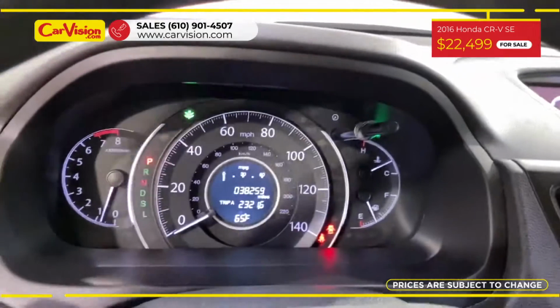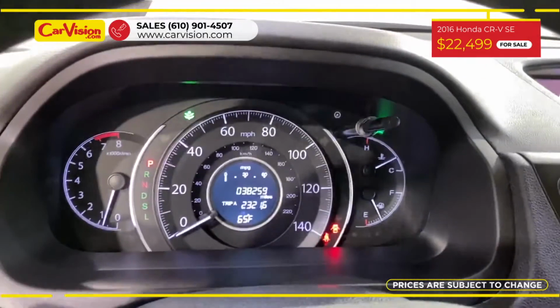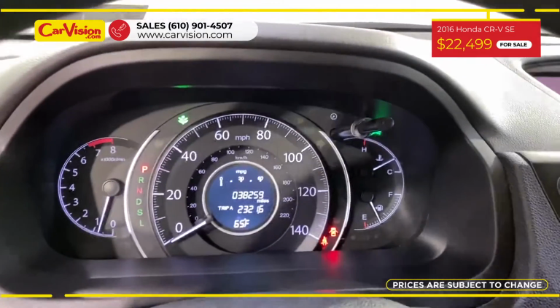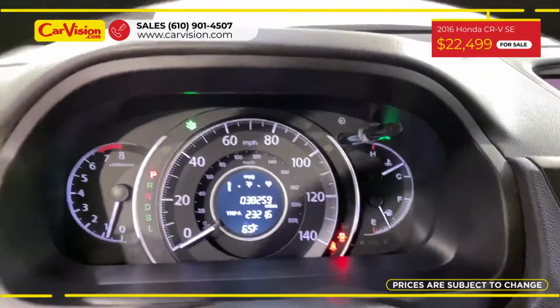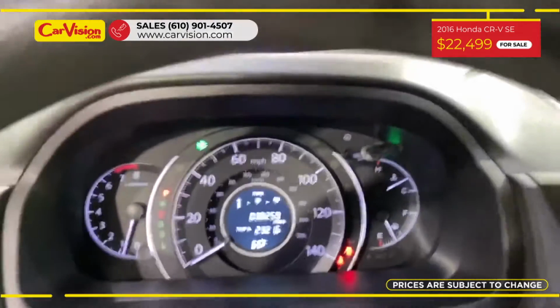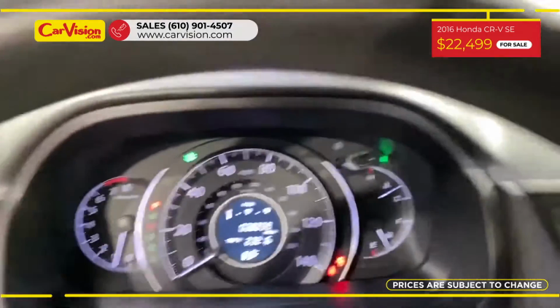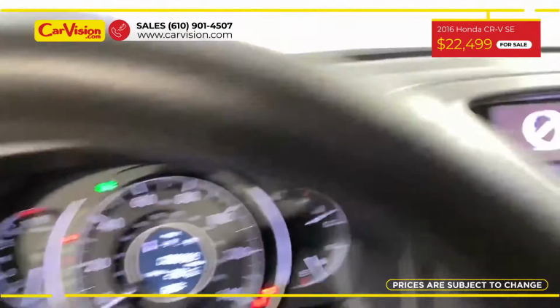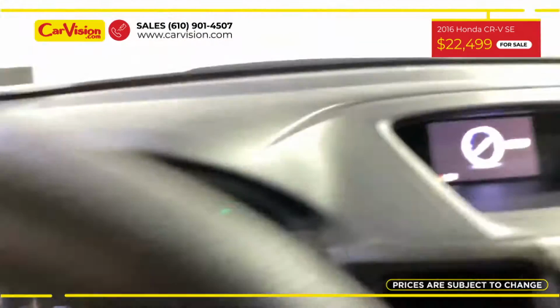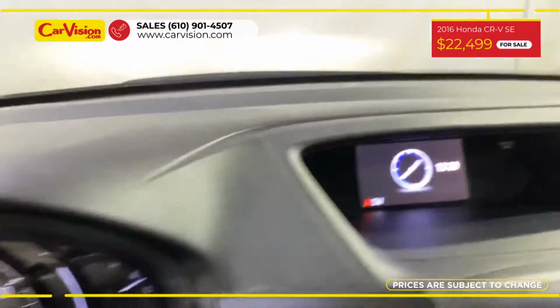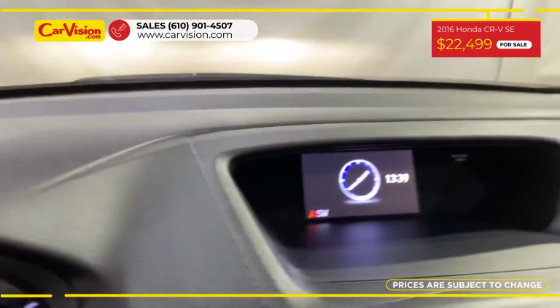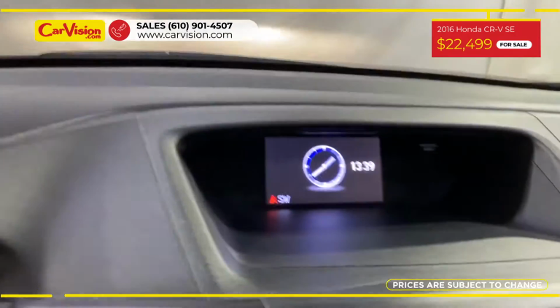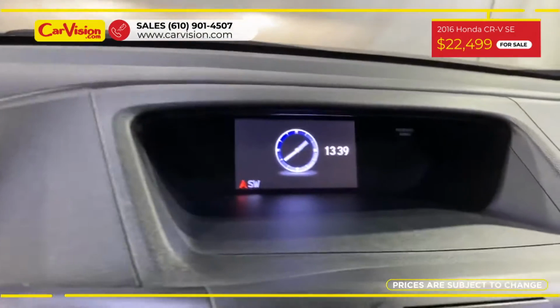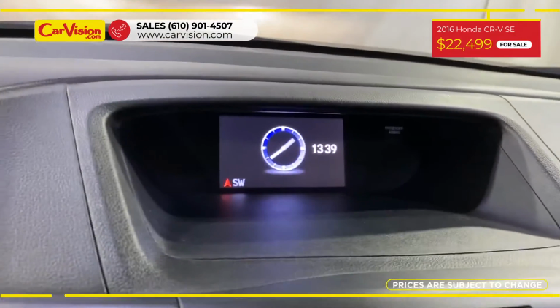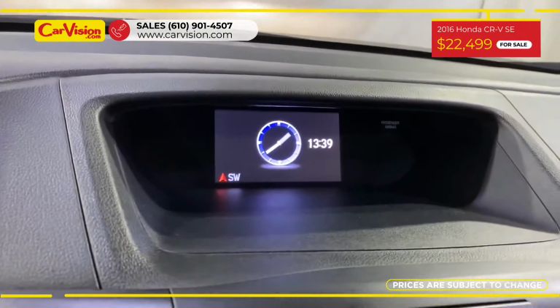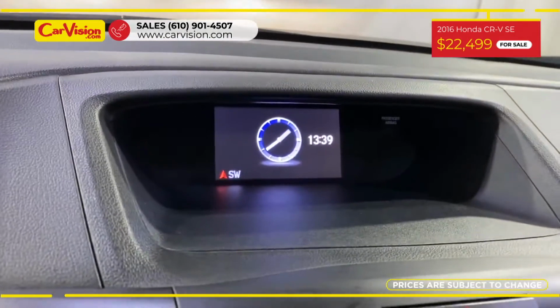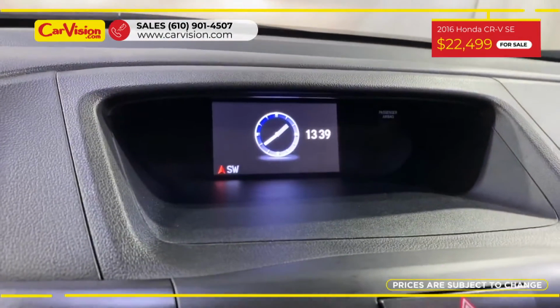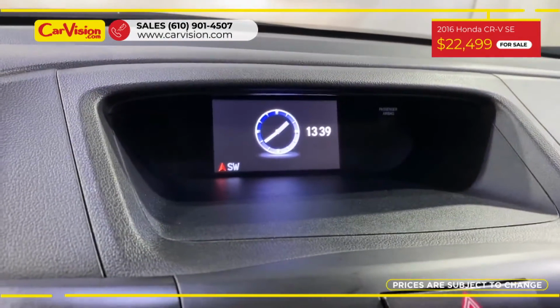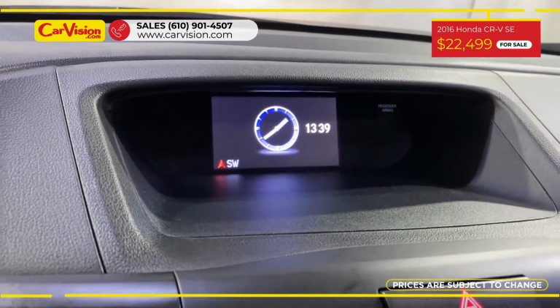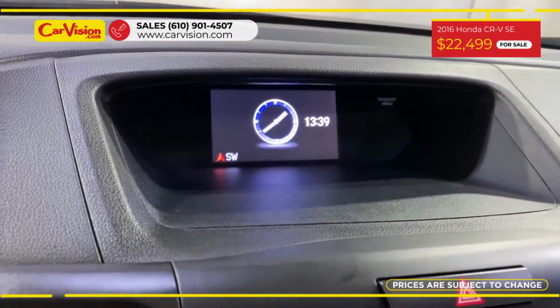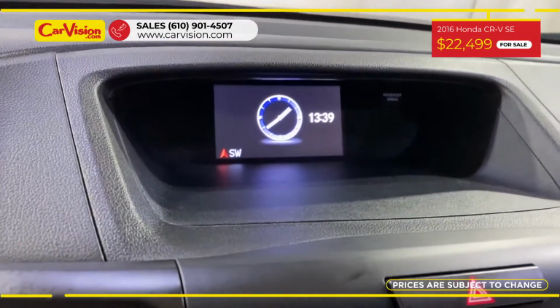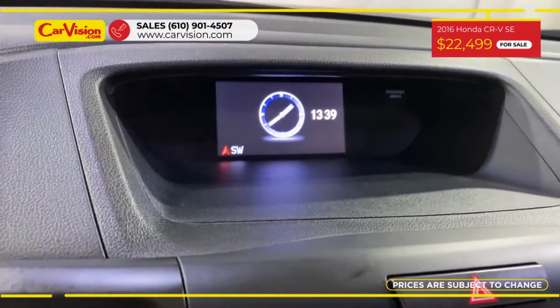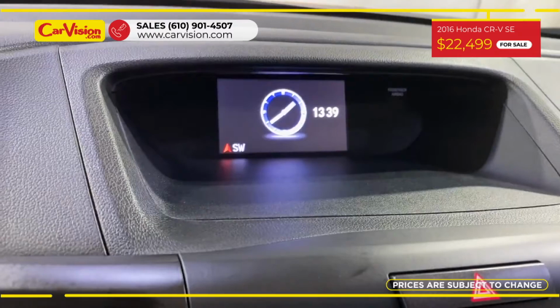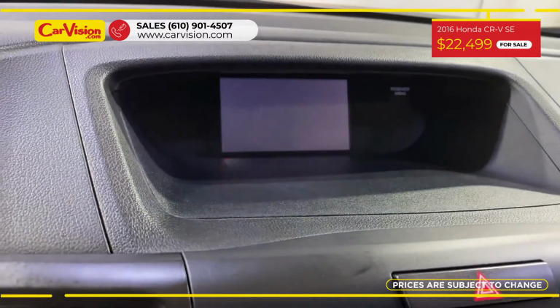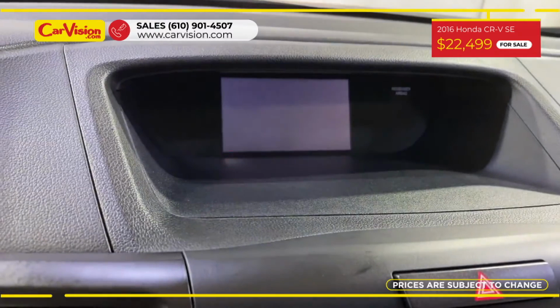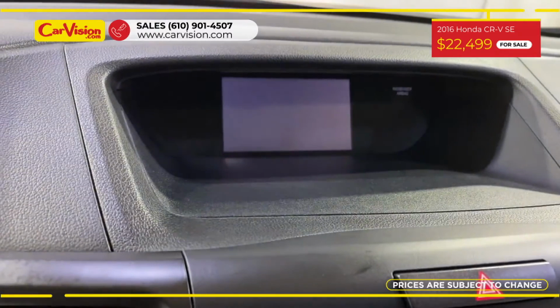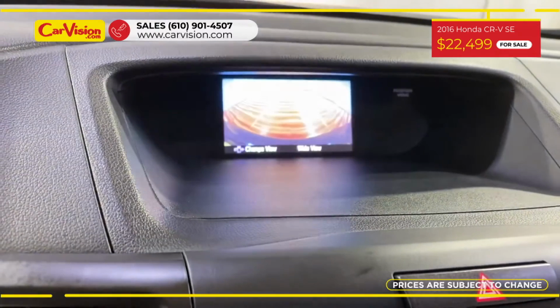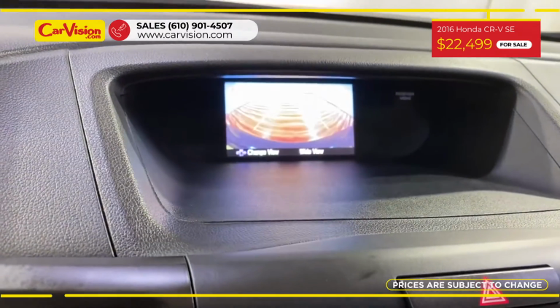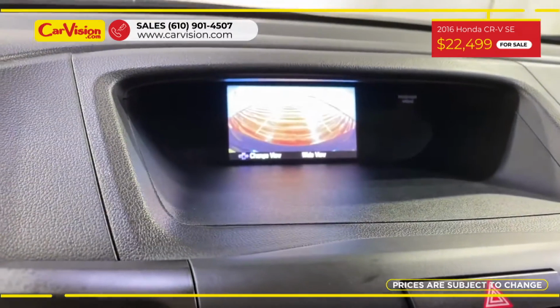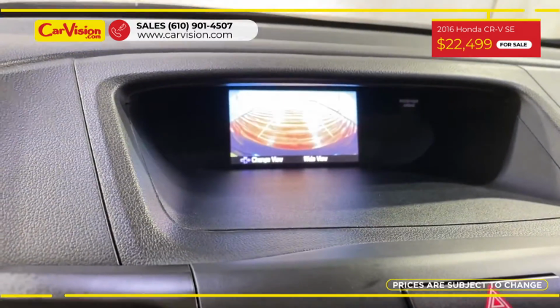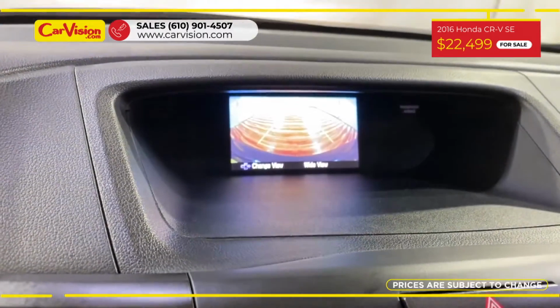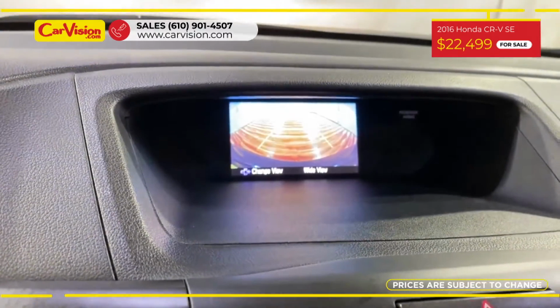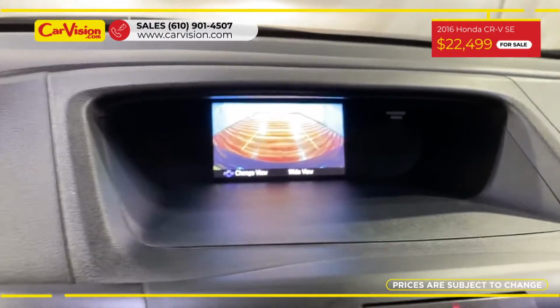Among its amazing equipment, this car has eco mode, media screen, and stability control.